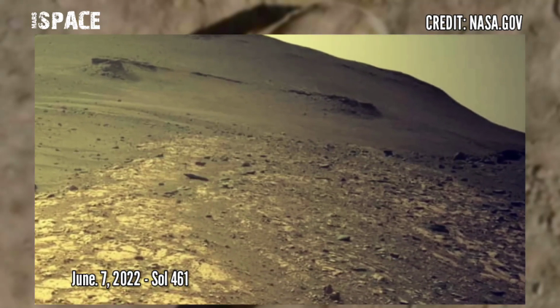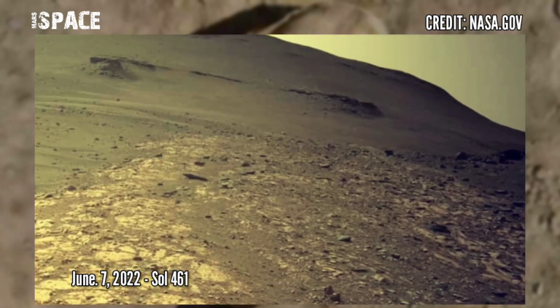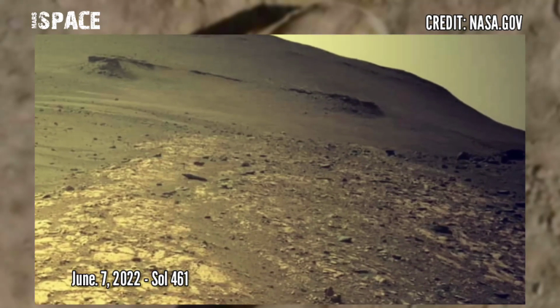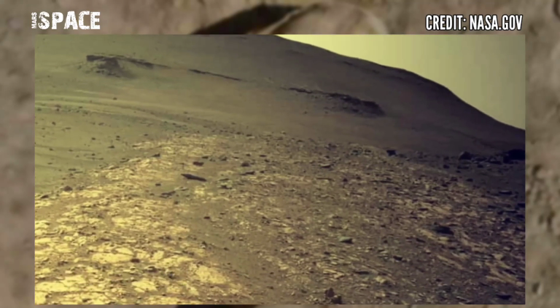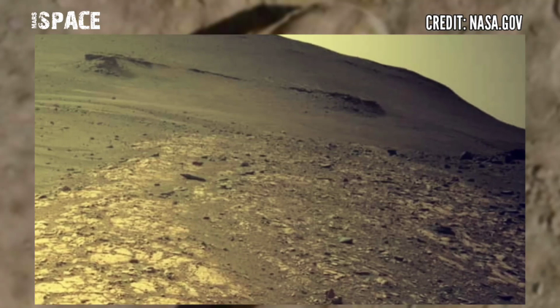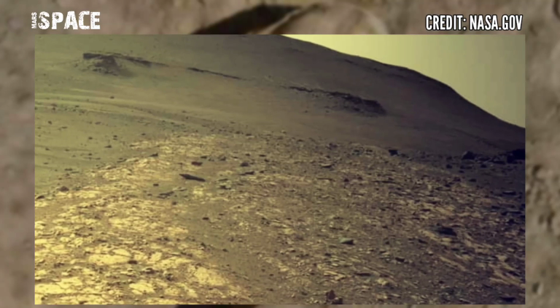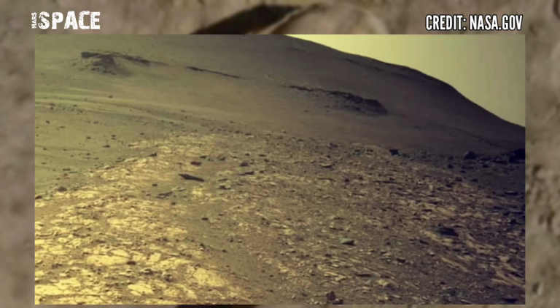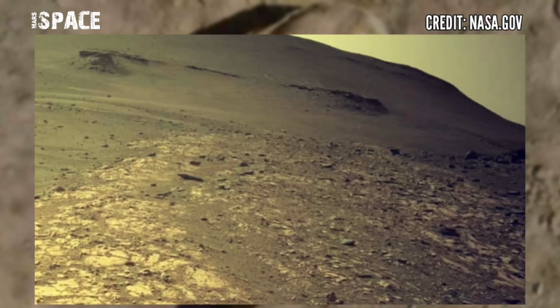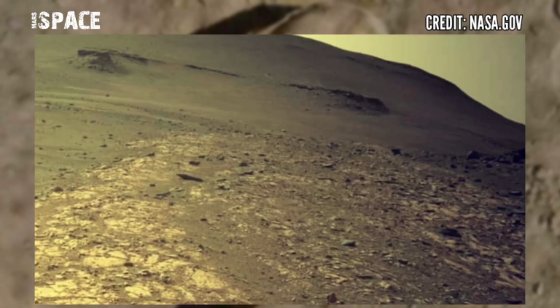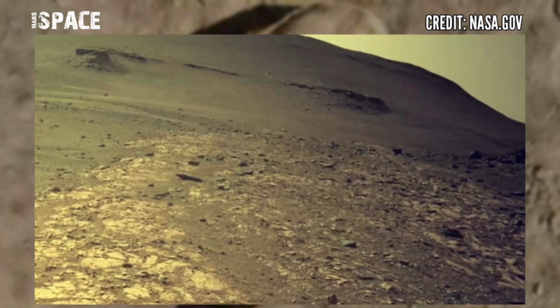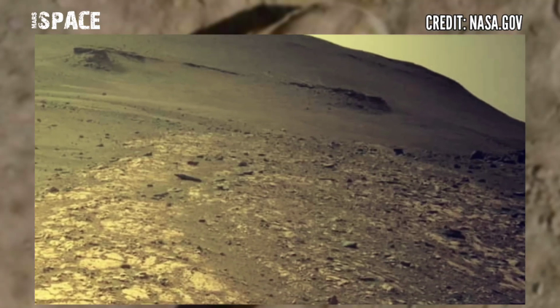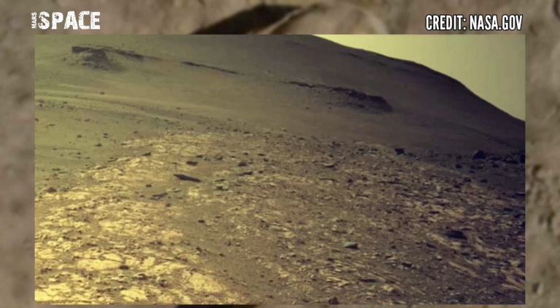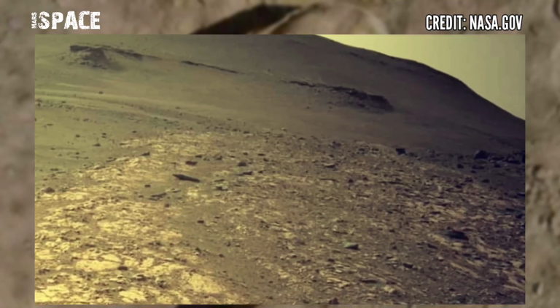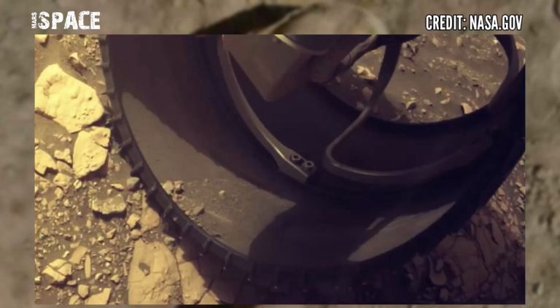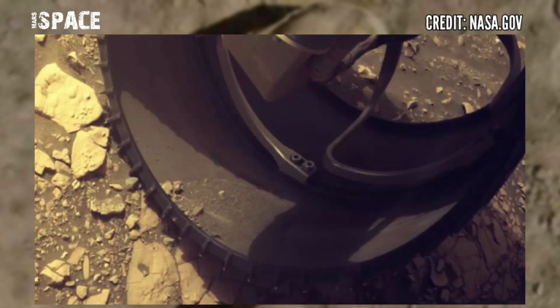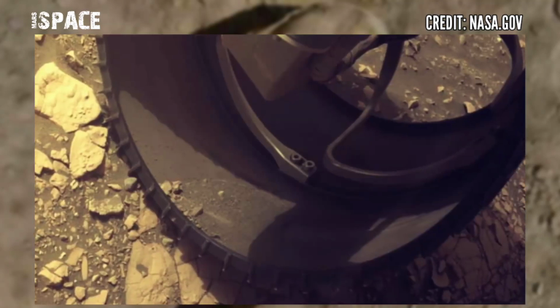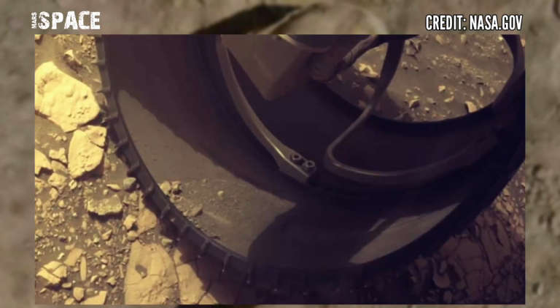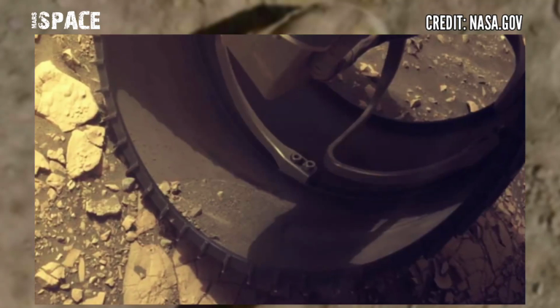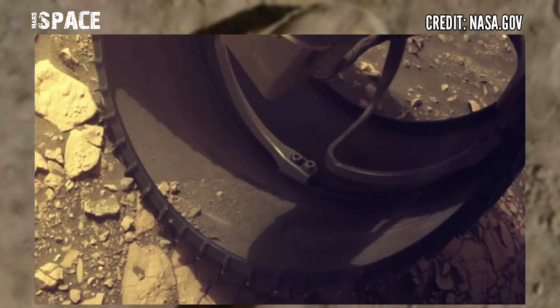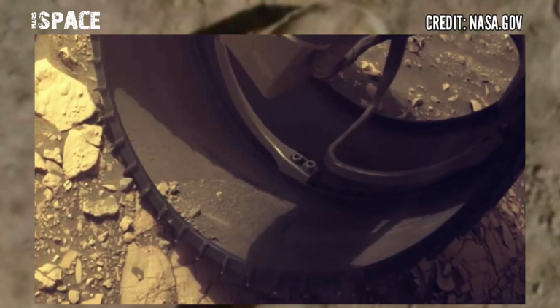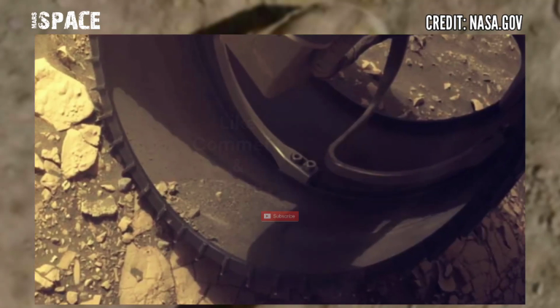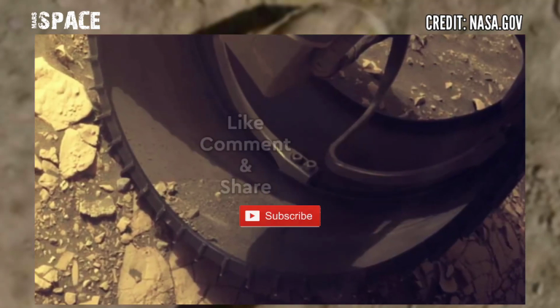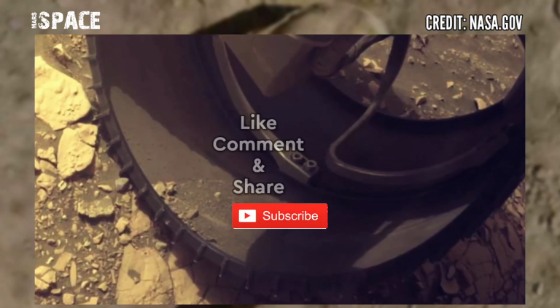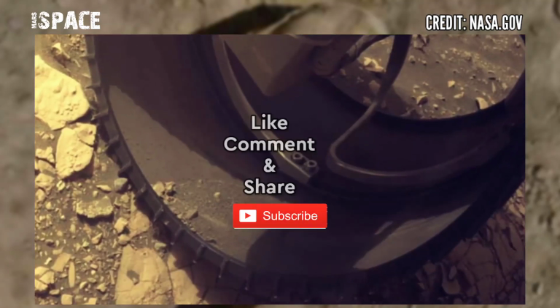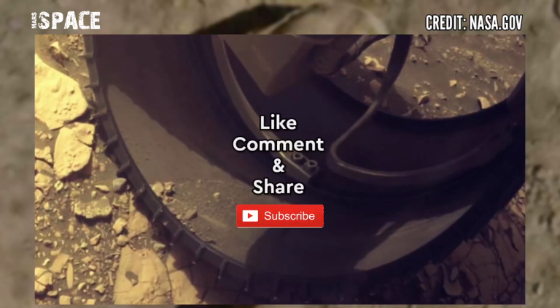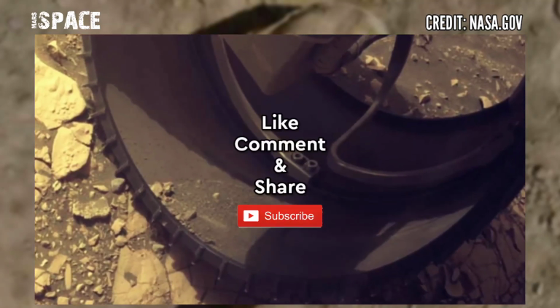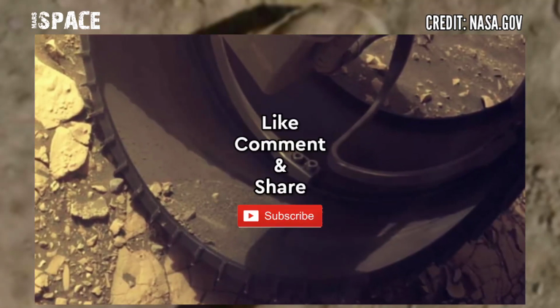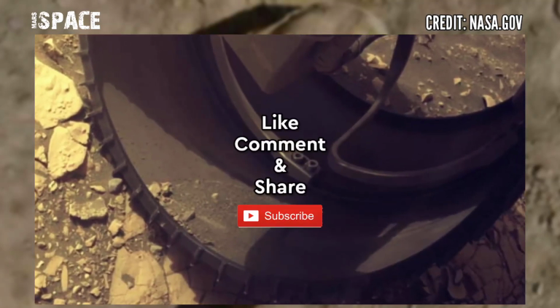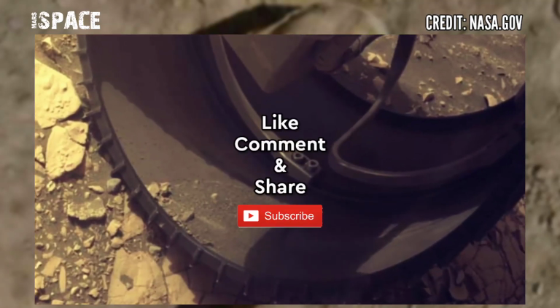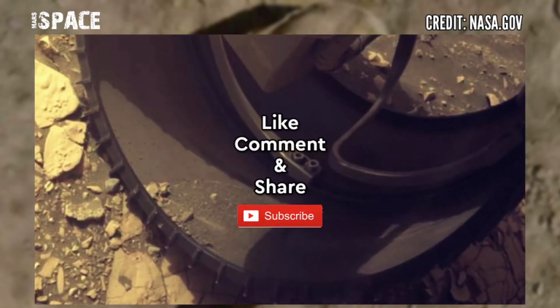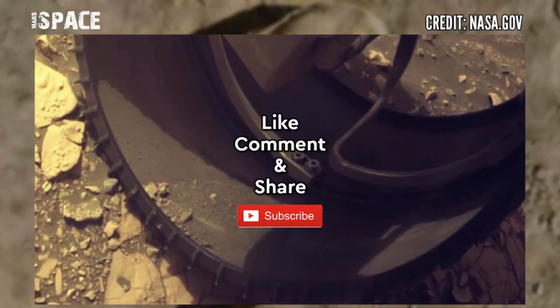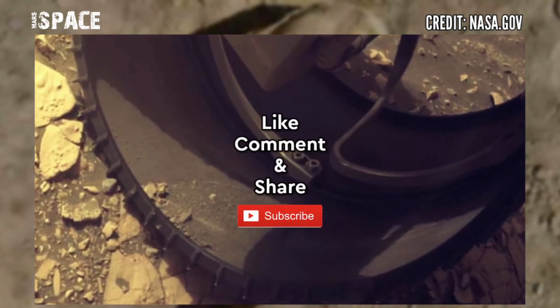If you like it, hit thumbs up and don't forget to share with your friends. Stay connected with Mars' past. Thanks for watching.